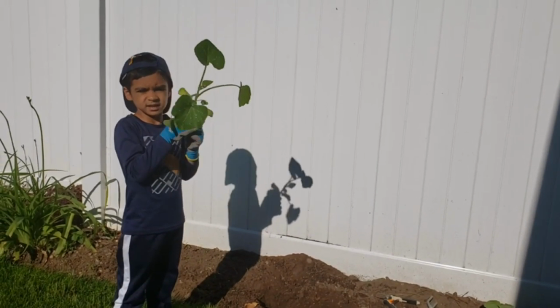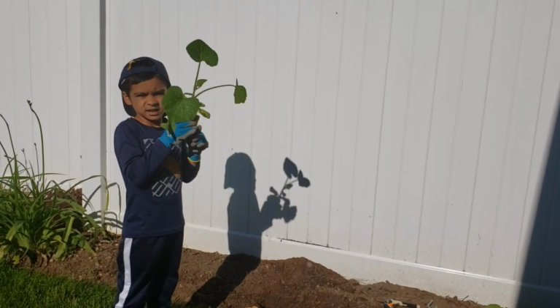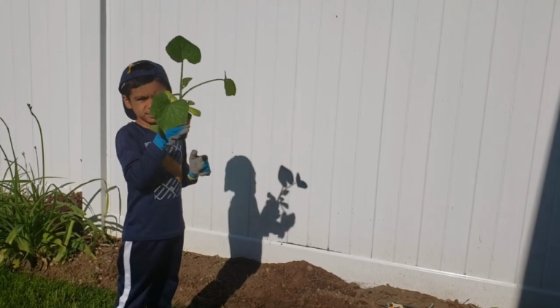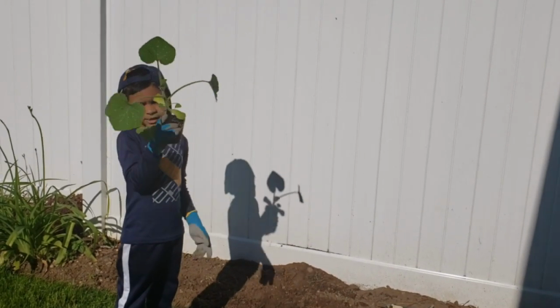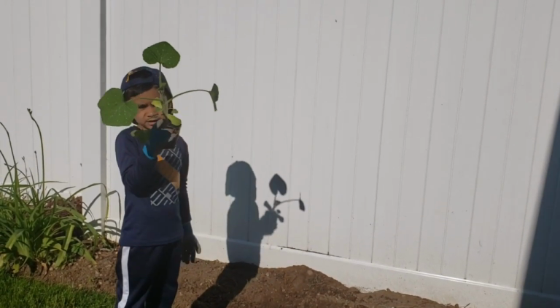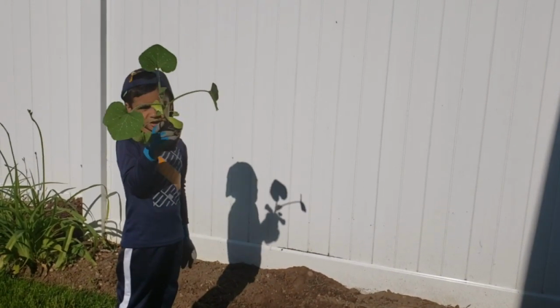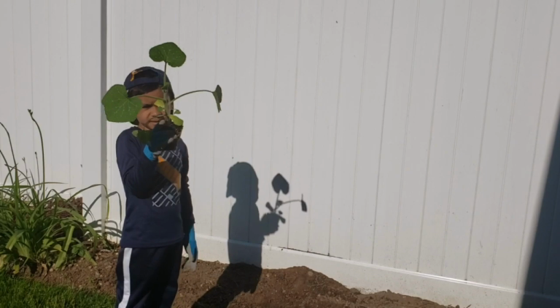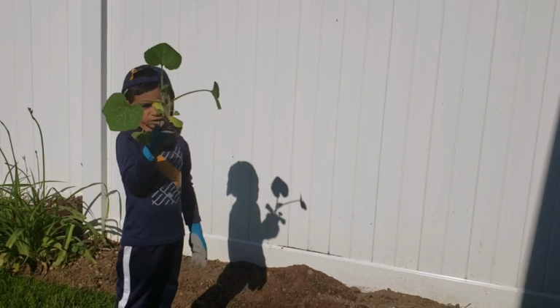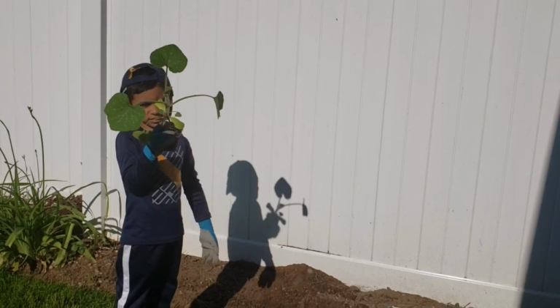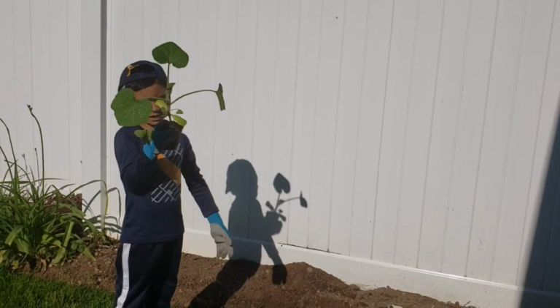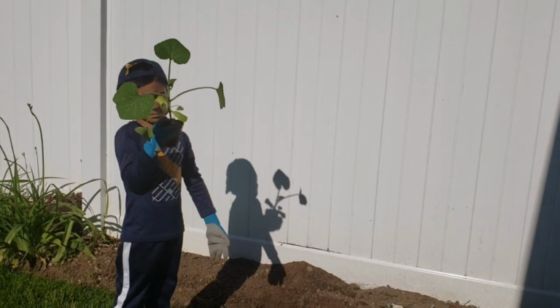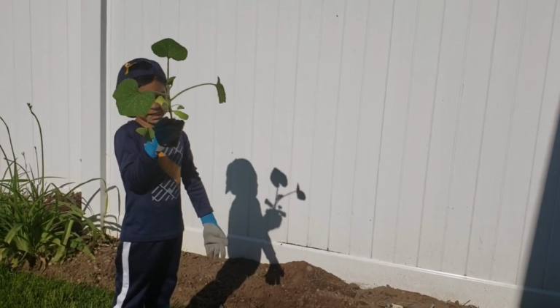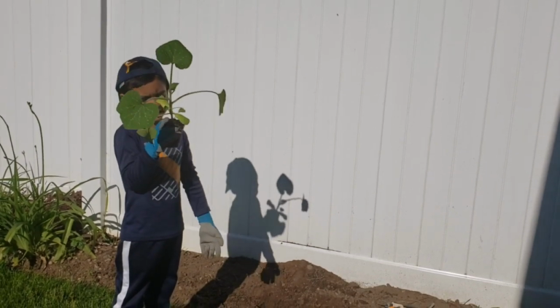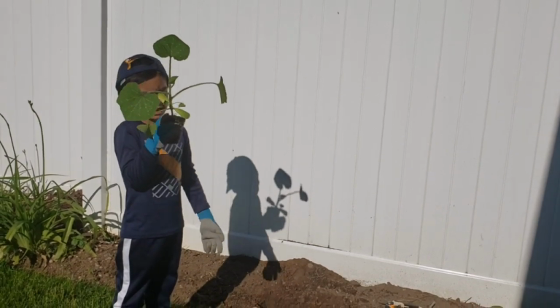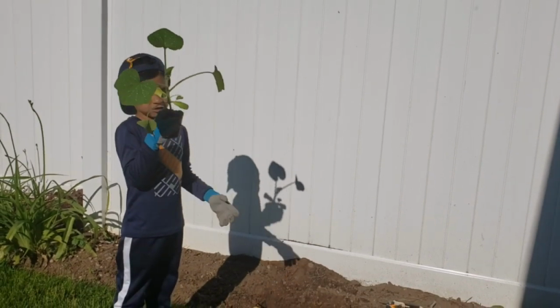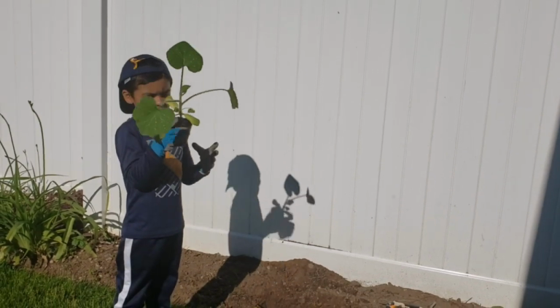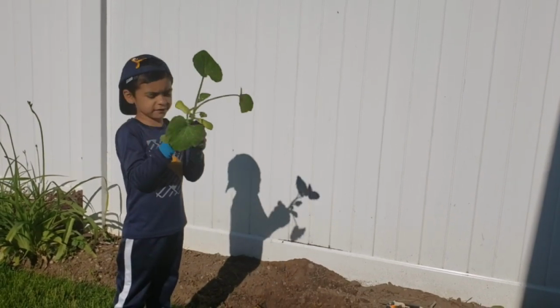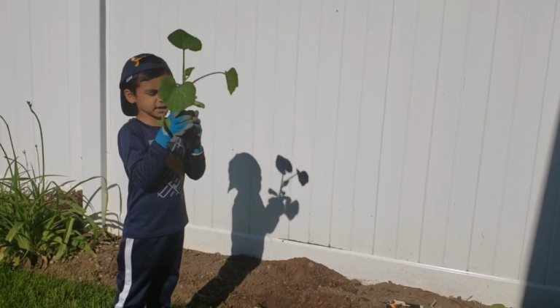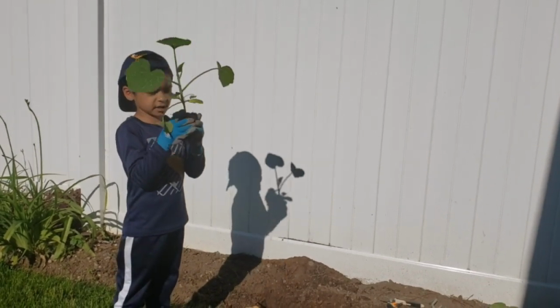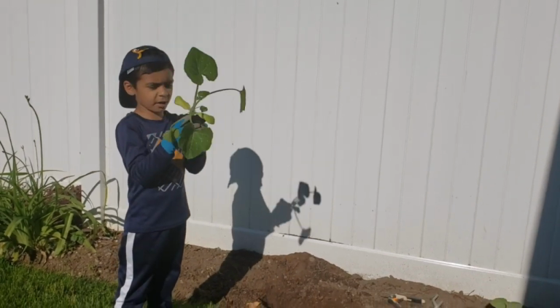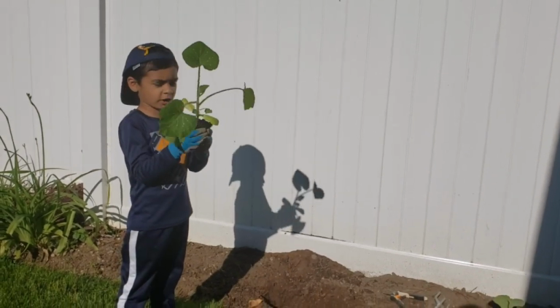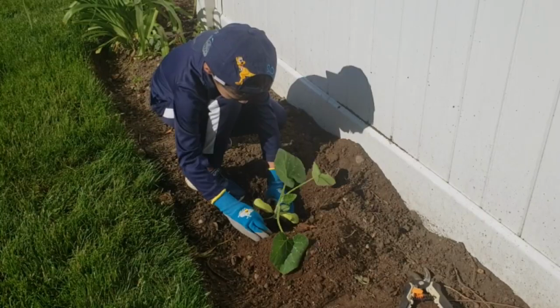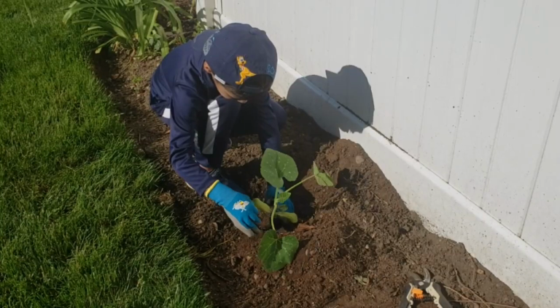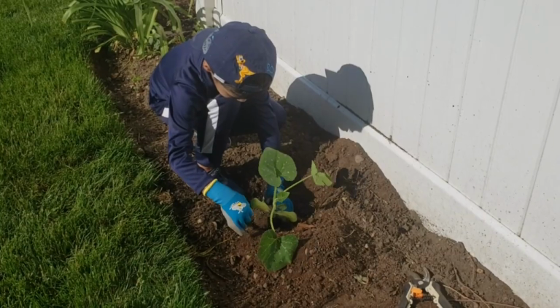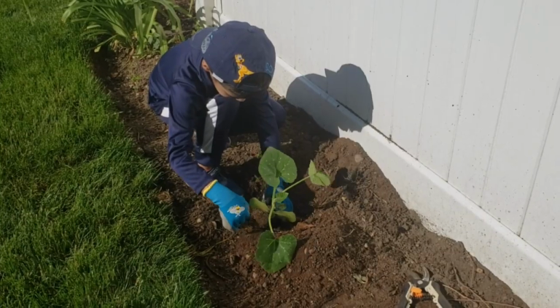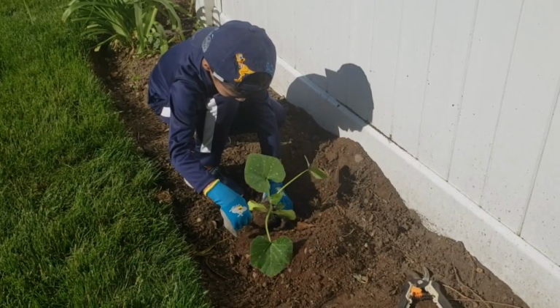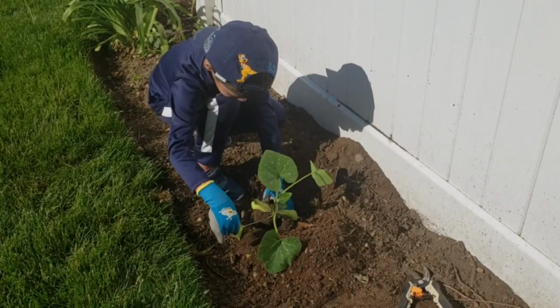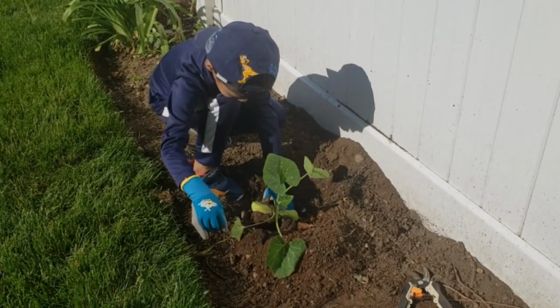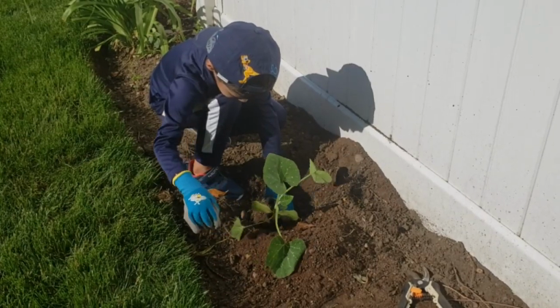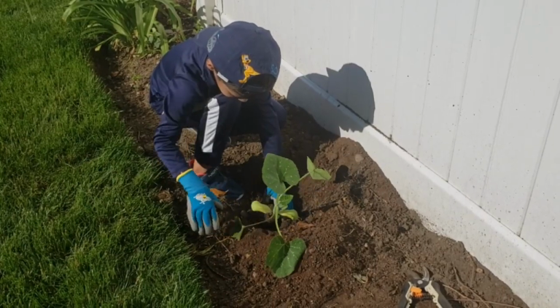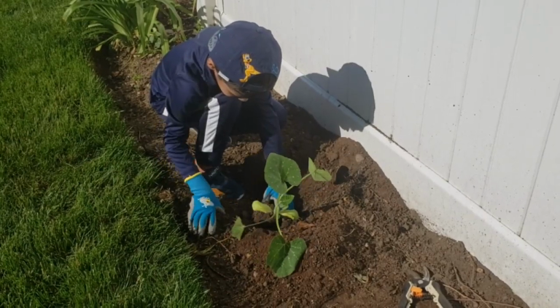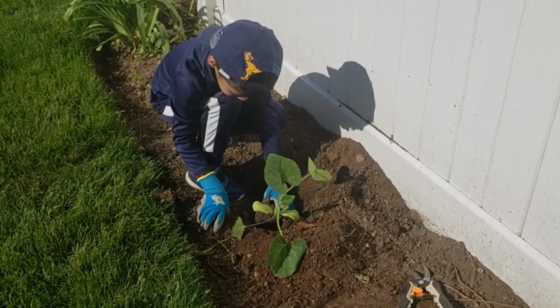And this is another plant — you need to plant it three feet apart.